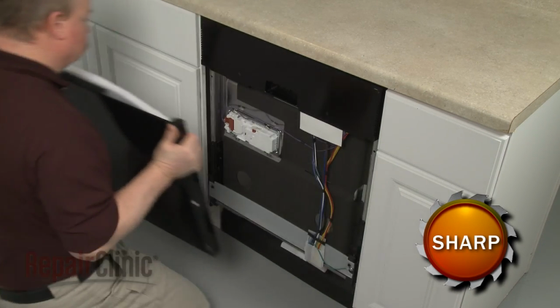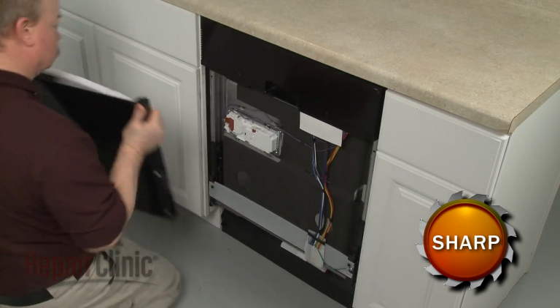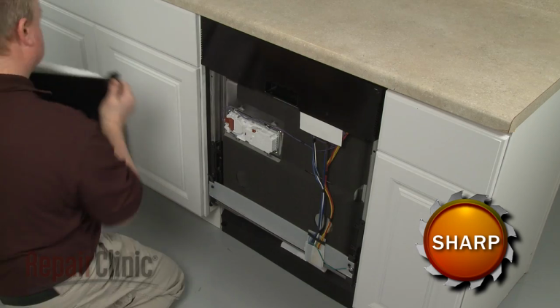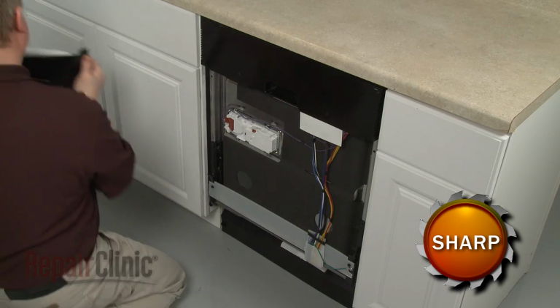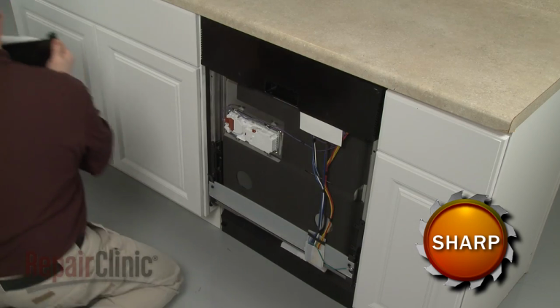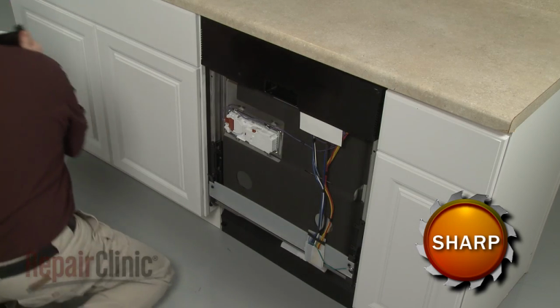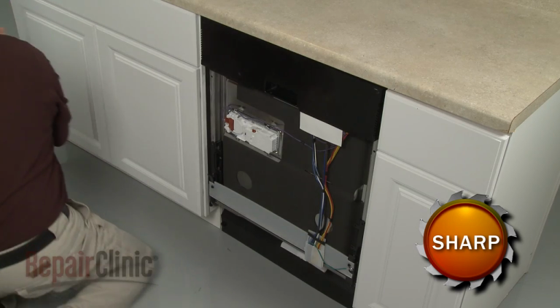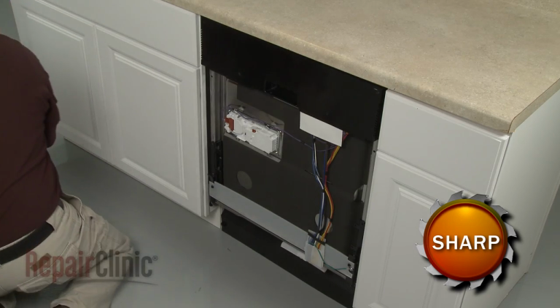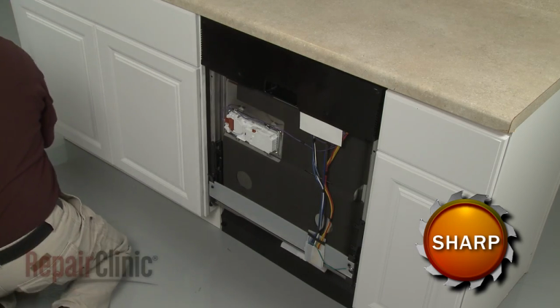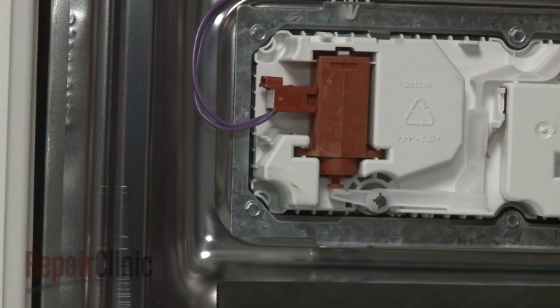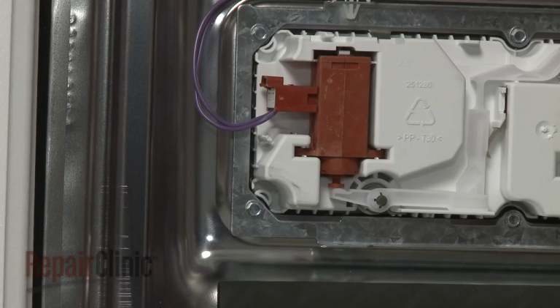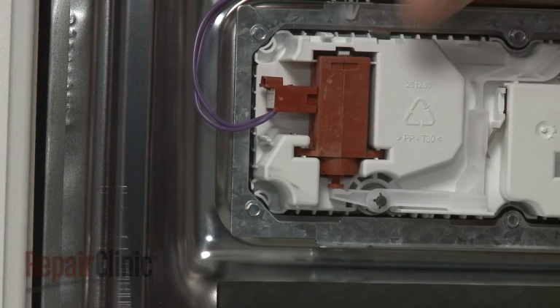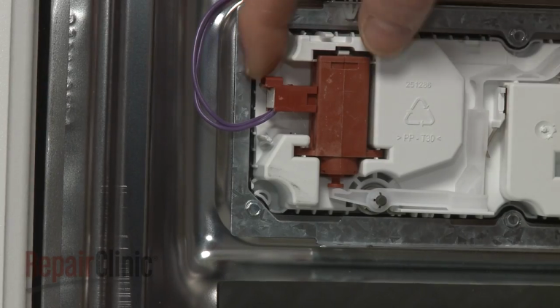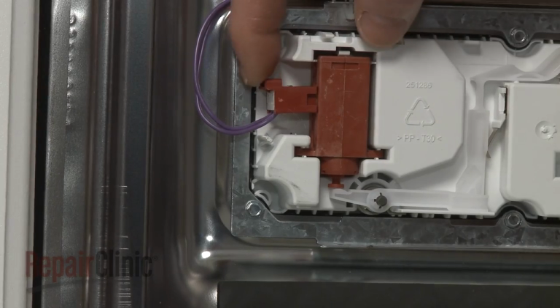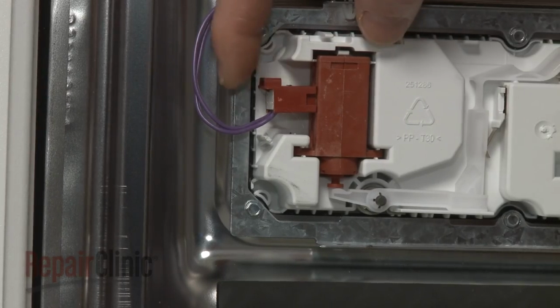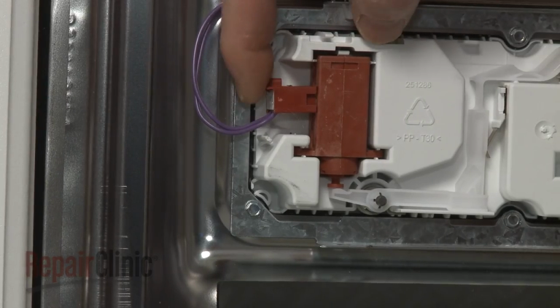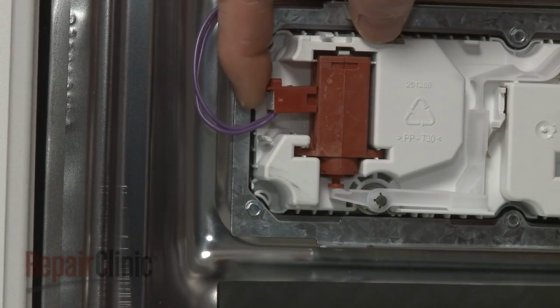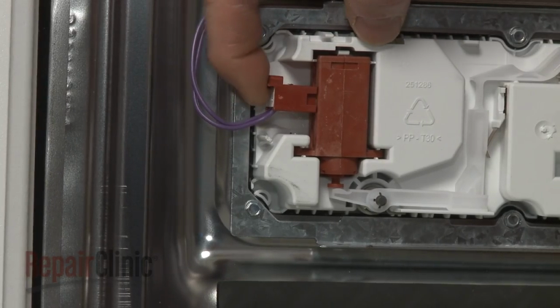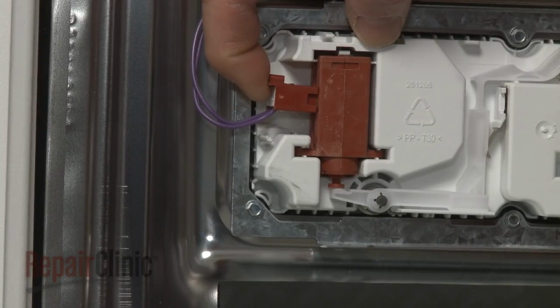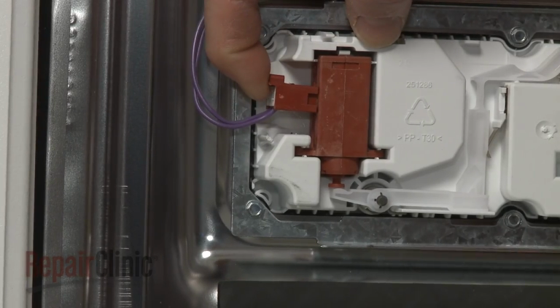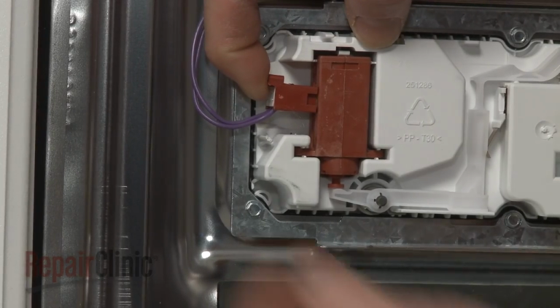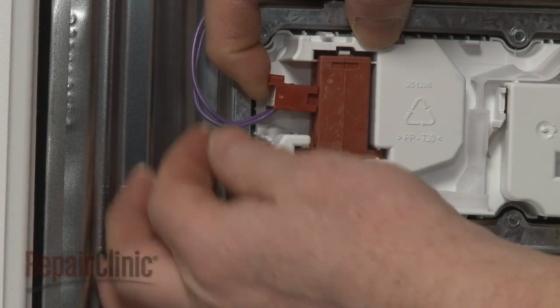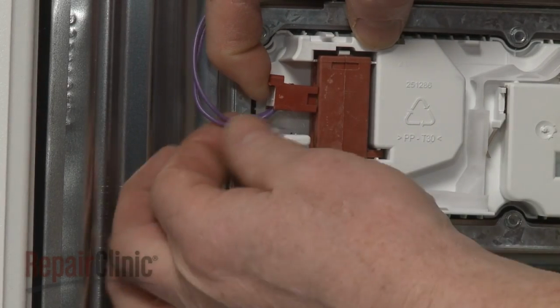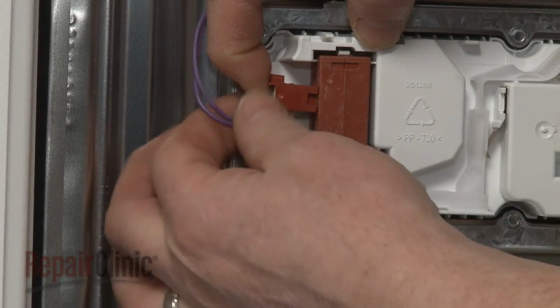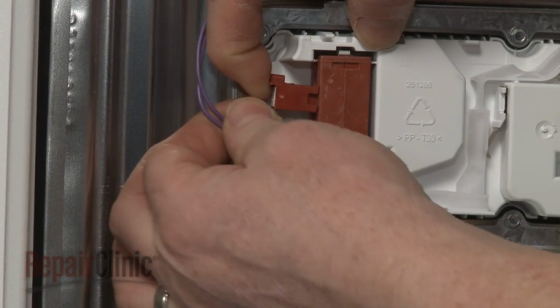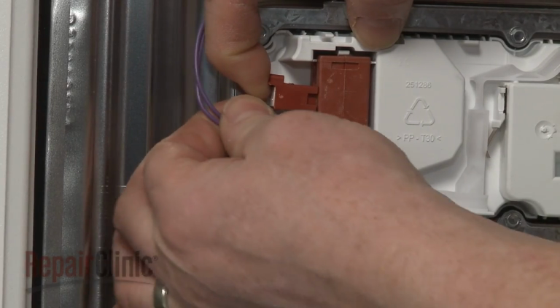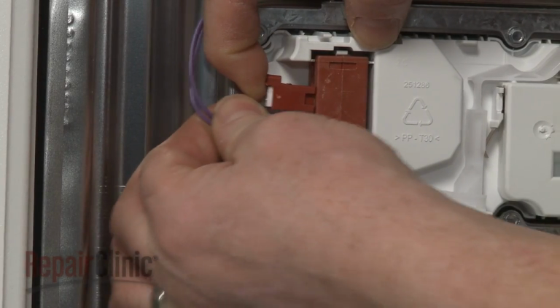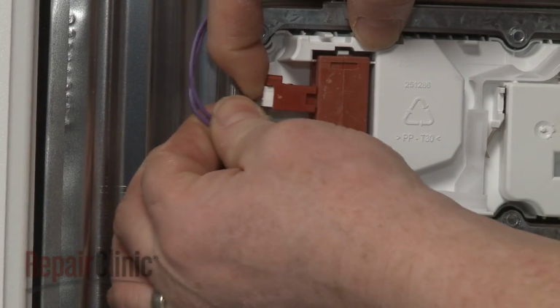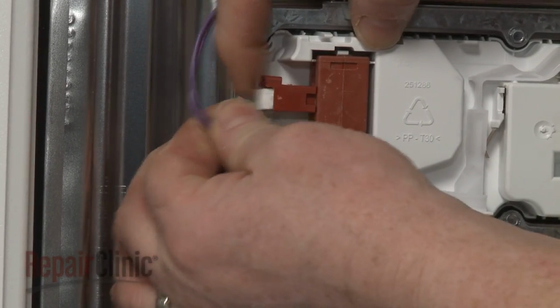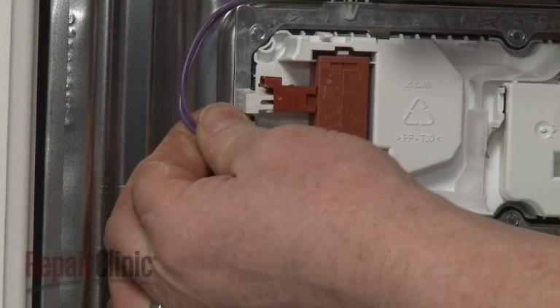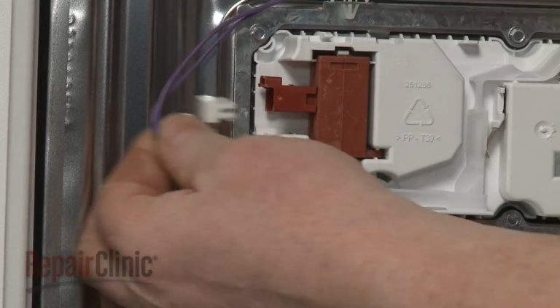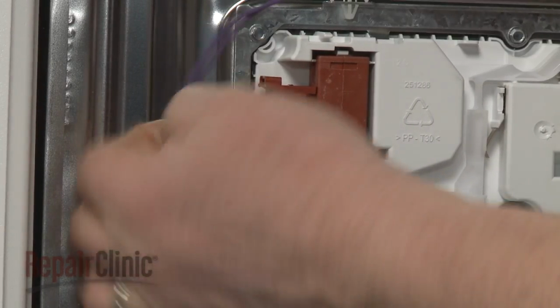Now release the tab to disconnect the wire connector from the detergent dispenser wax motor.